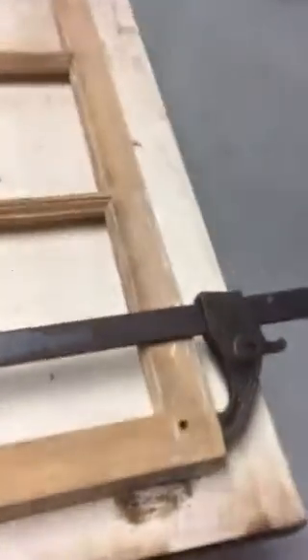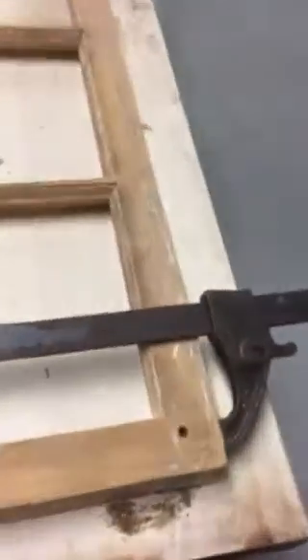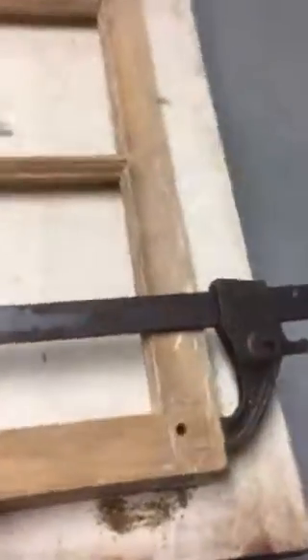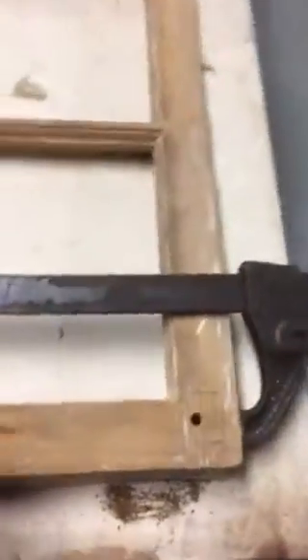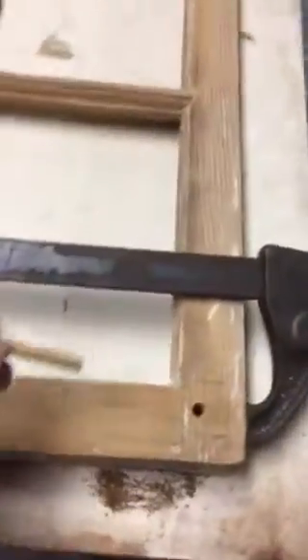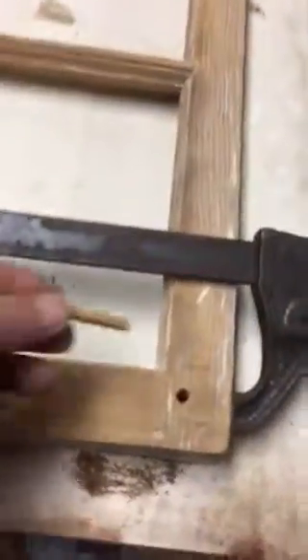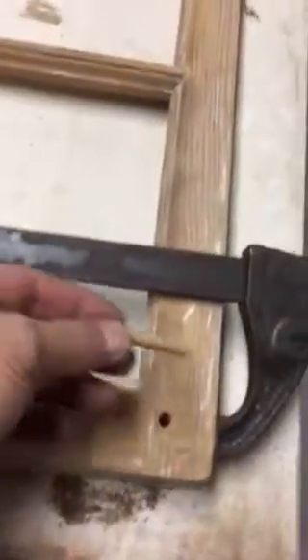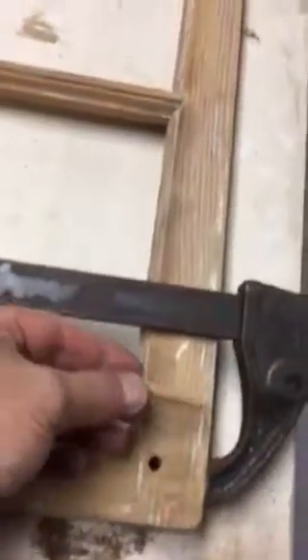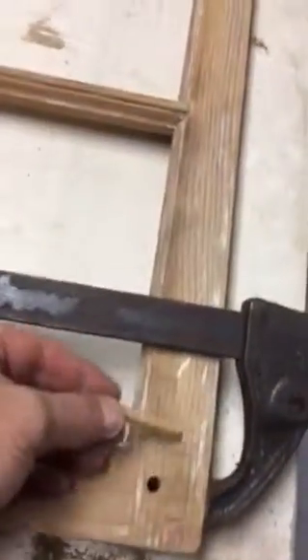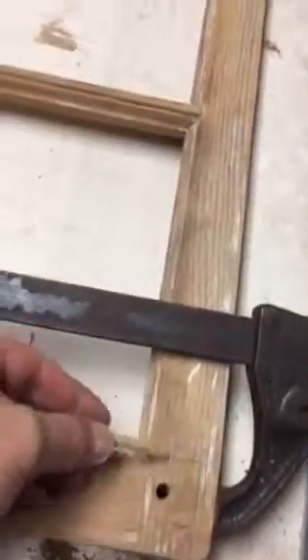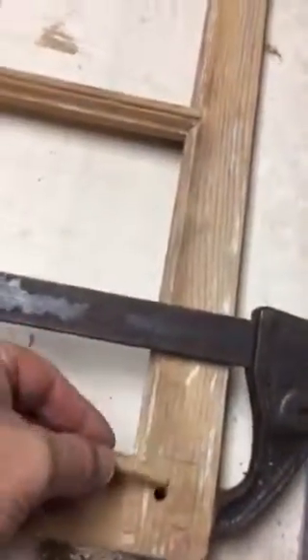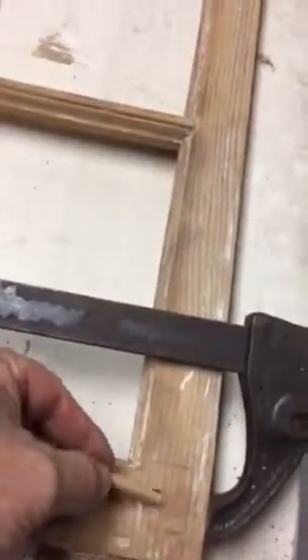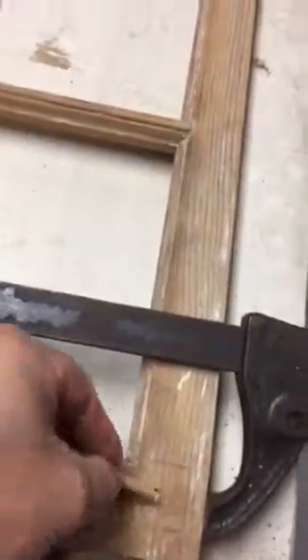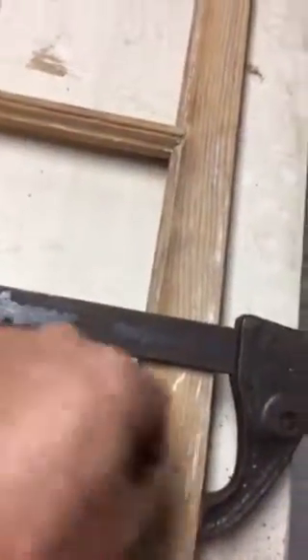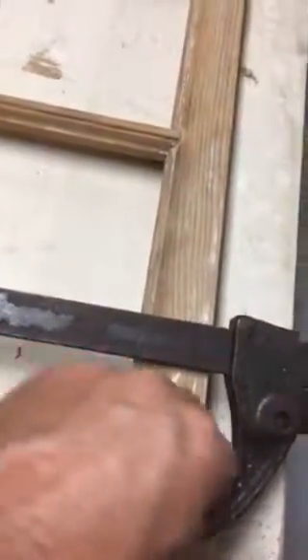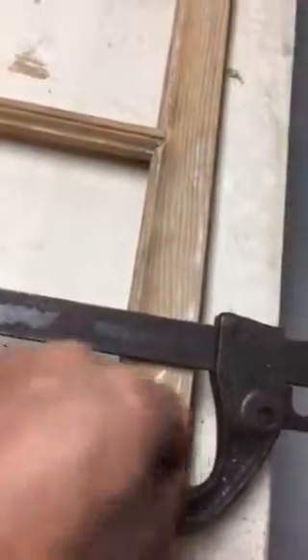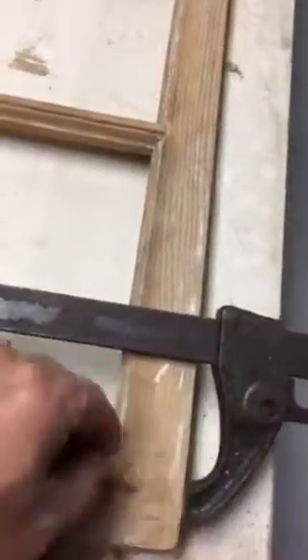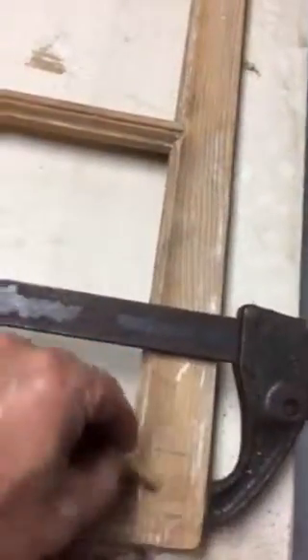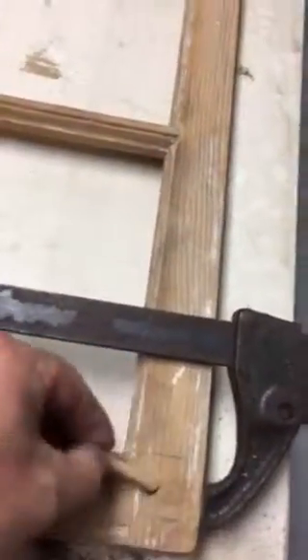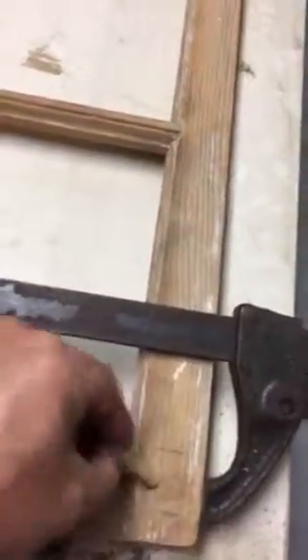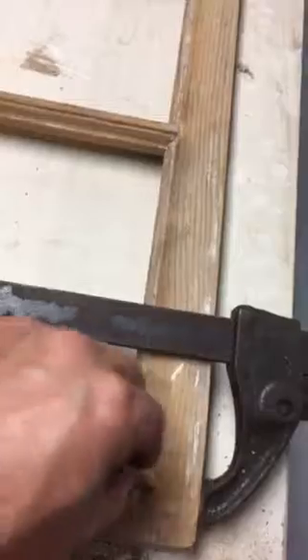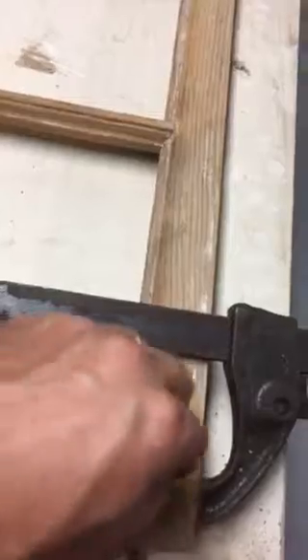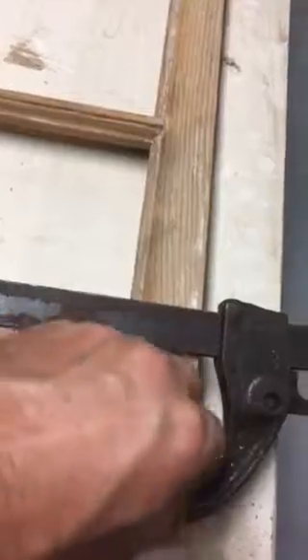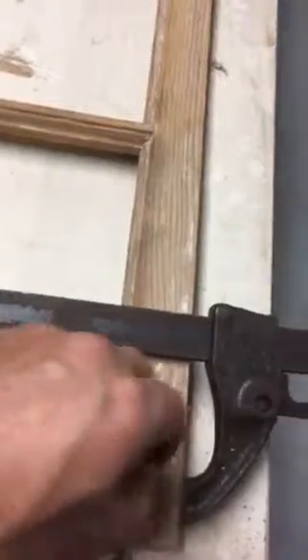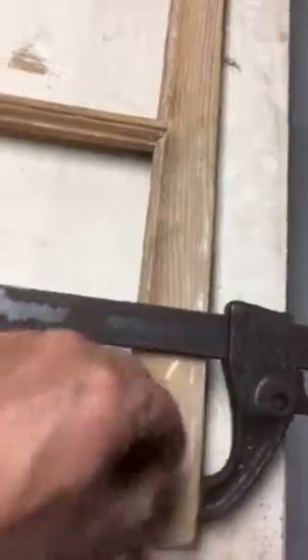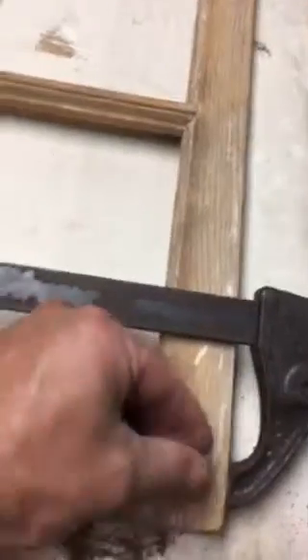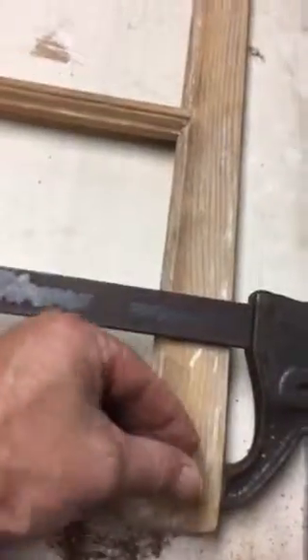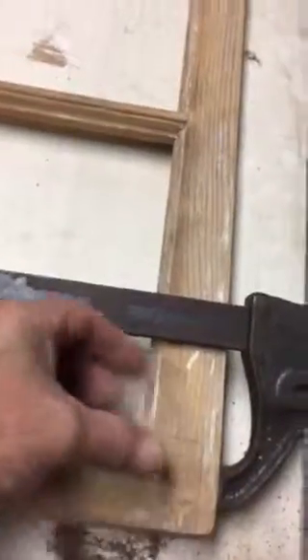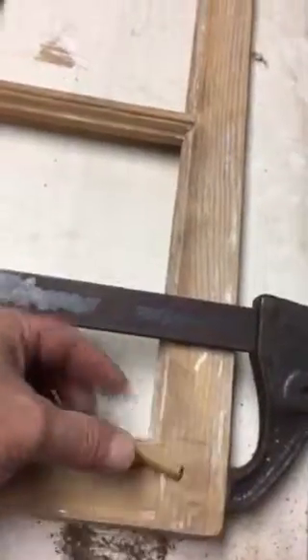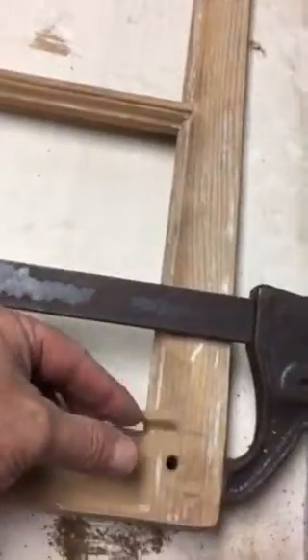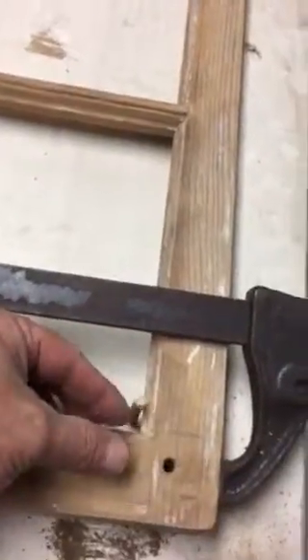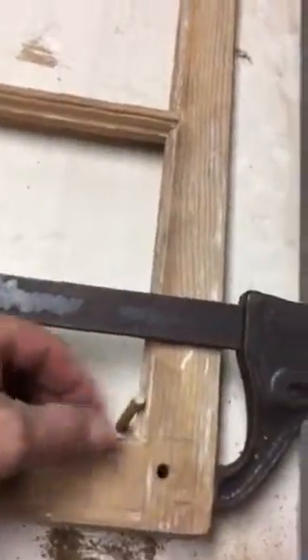So what I'm going to do now is apply some glue, slide it in the hole, and then wait for it to dry.